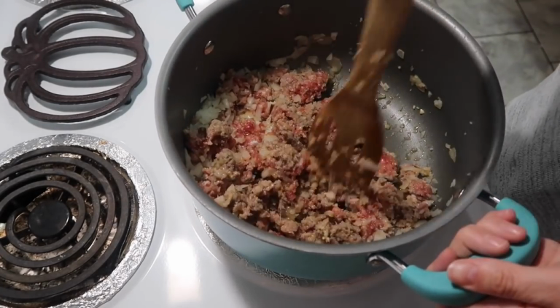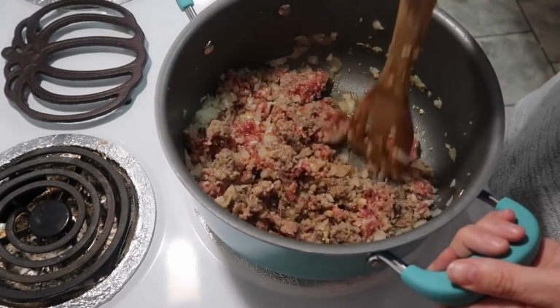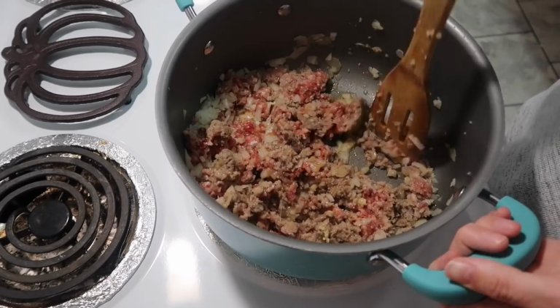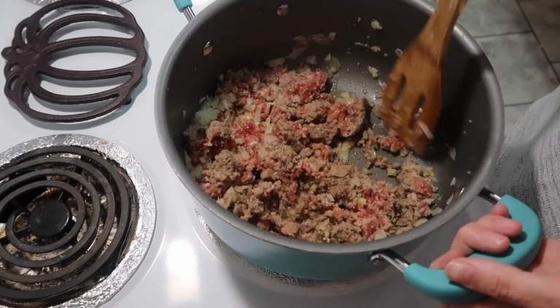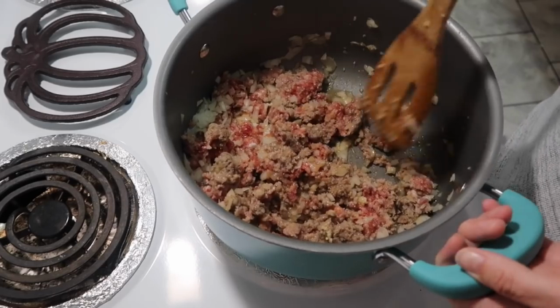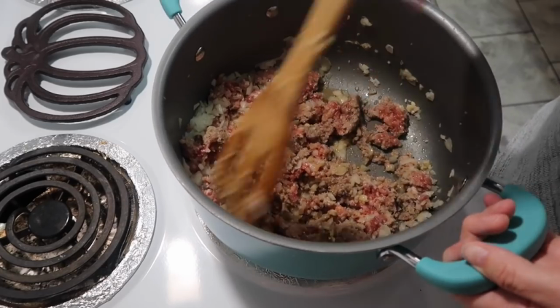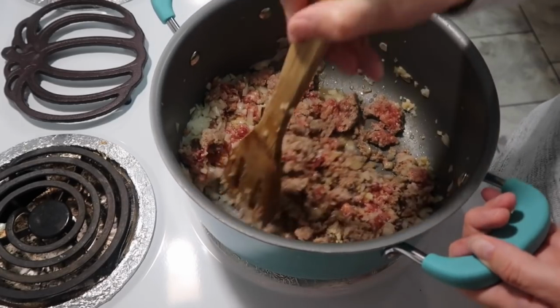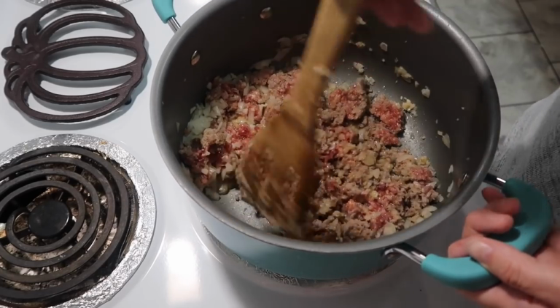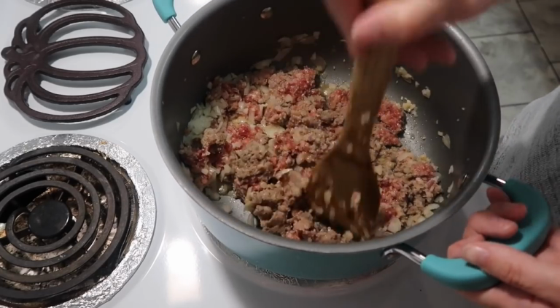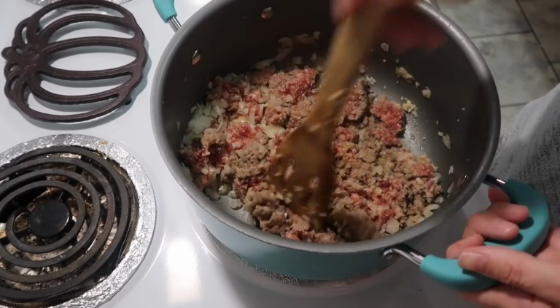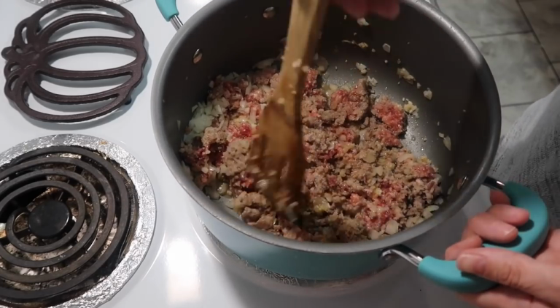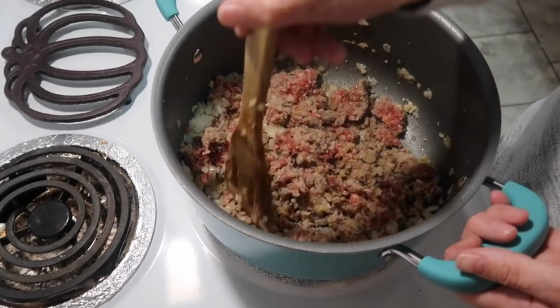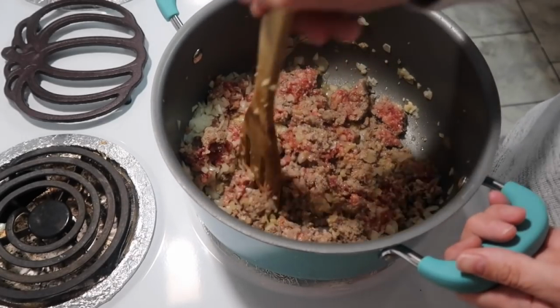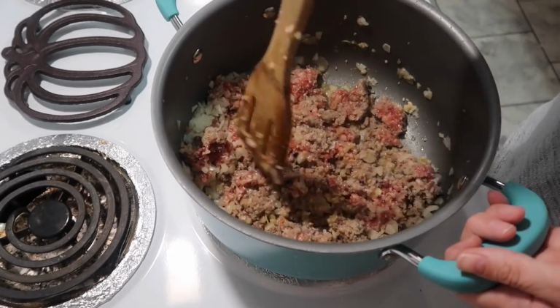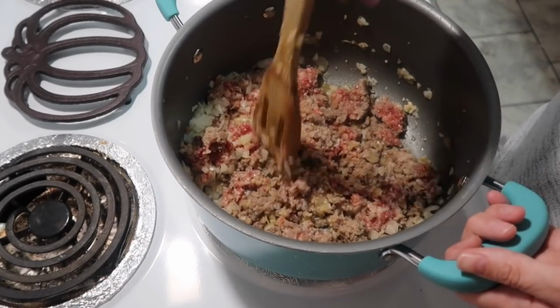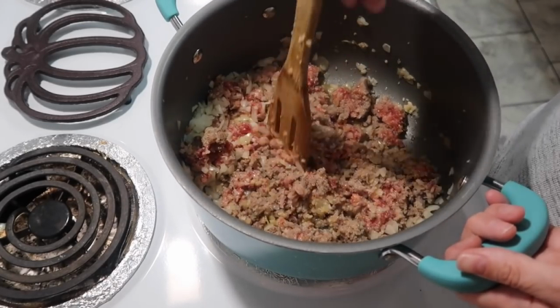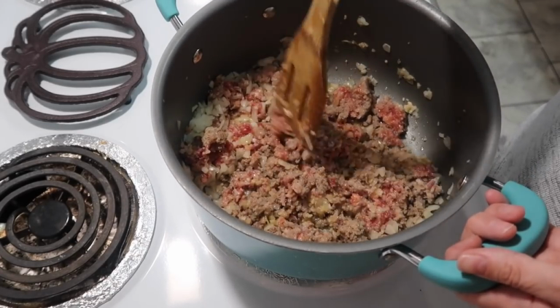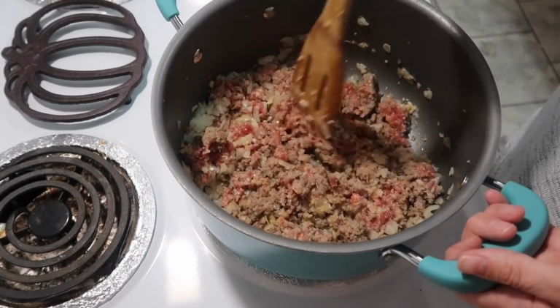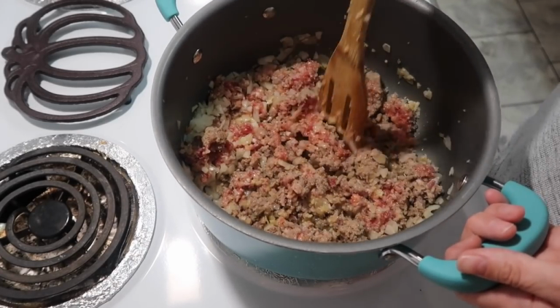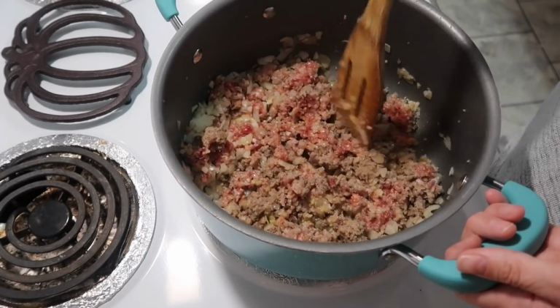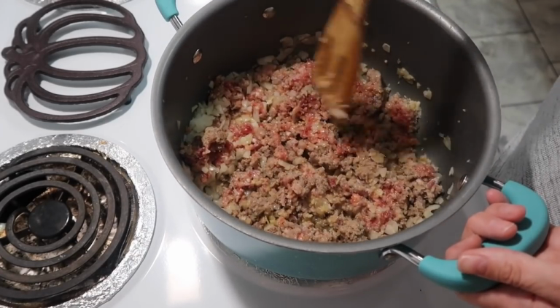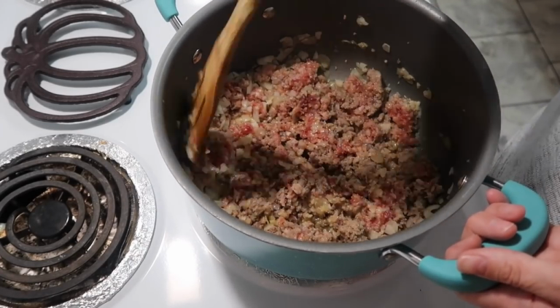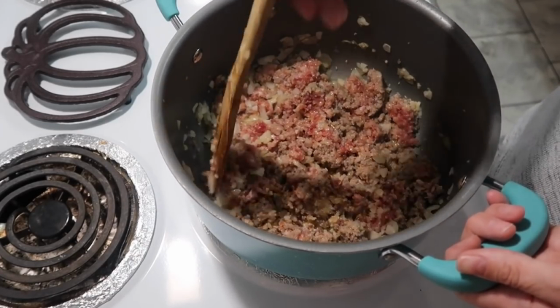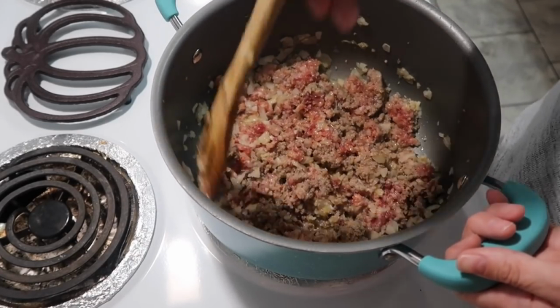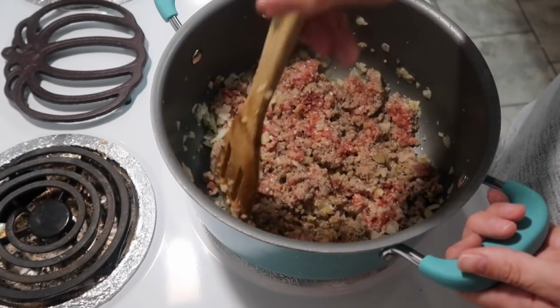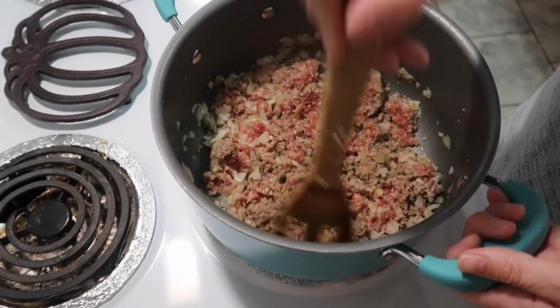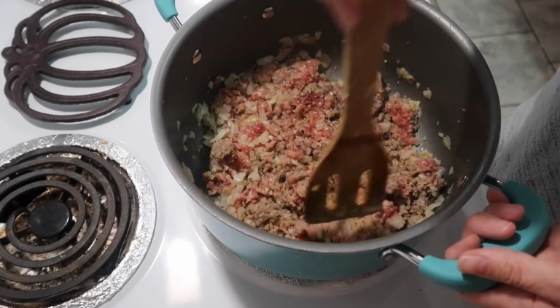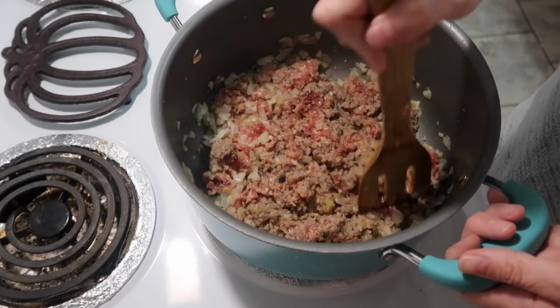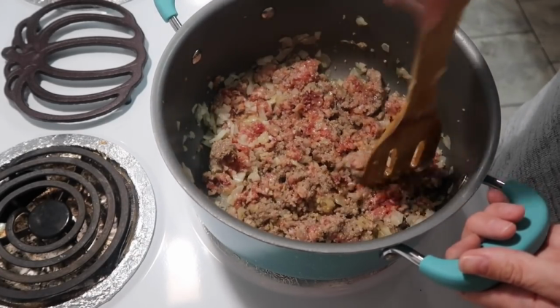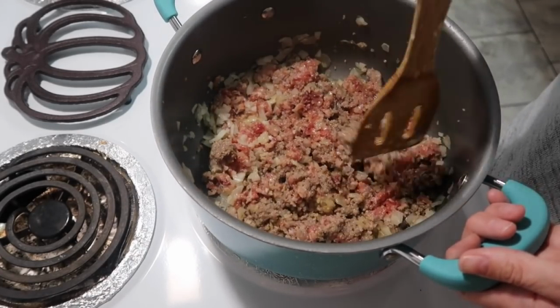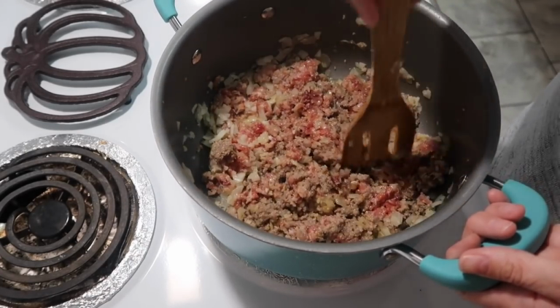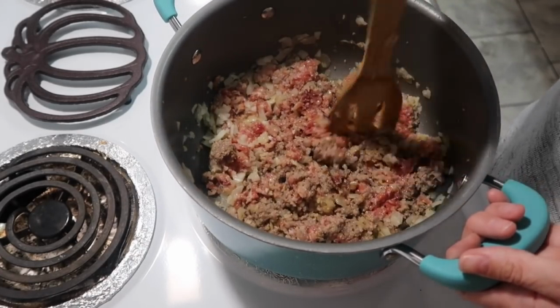We're just going to continue to cook all this until the meat is done.